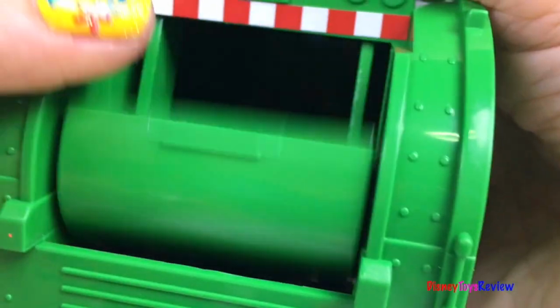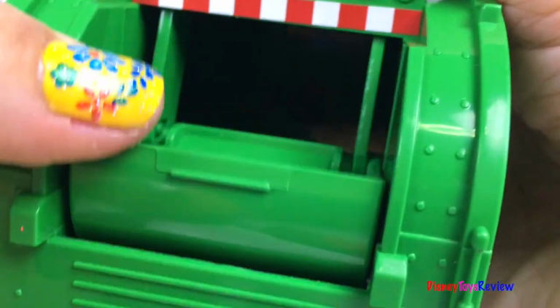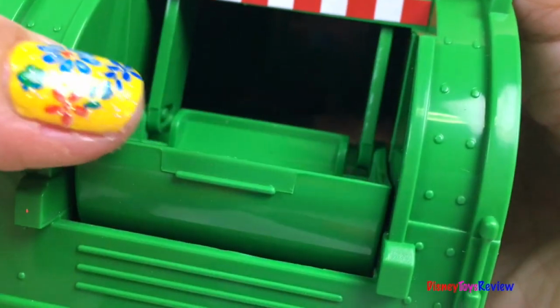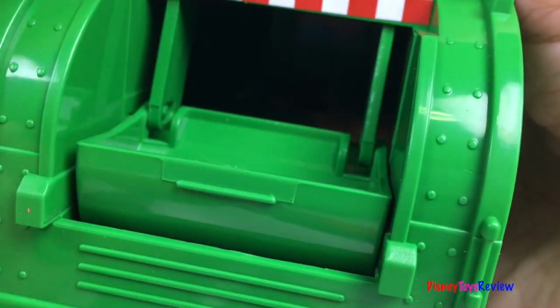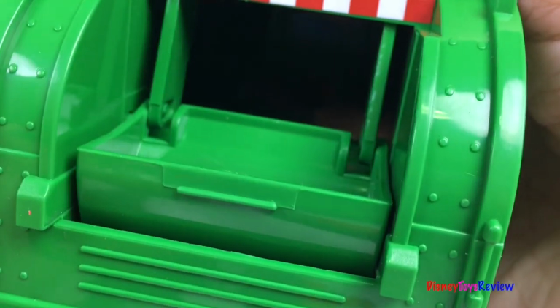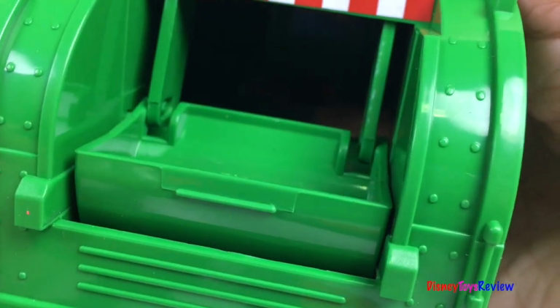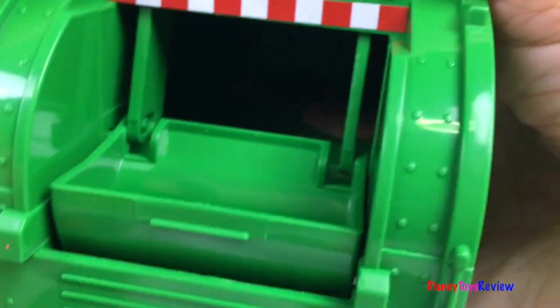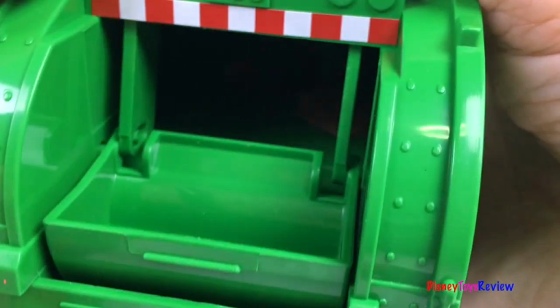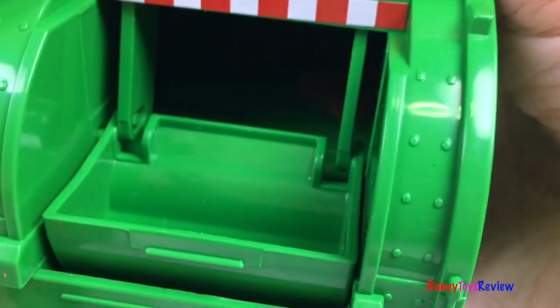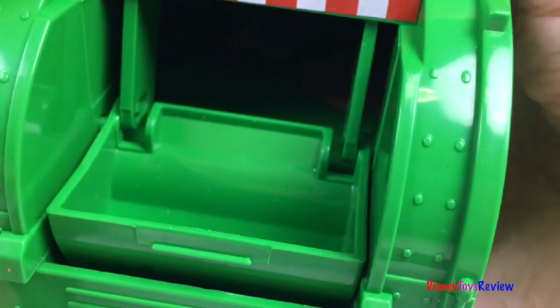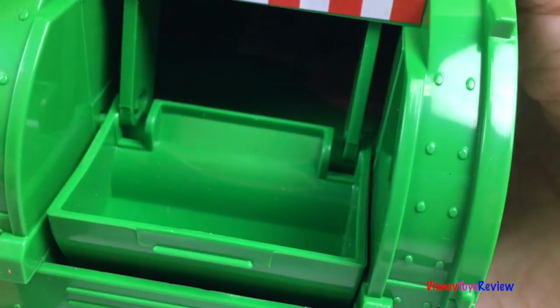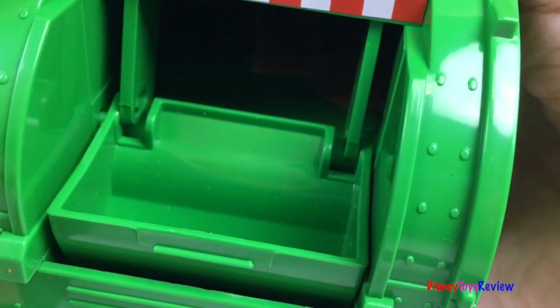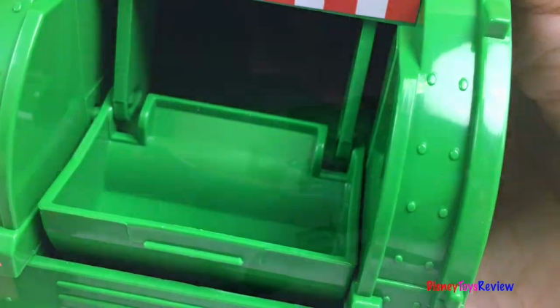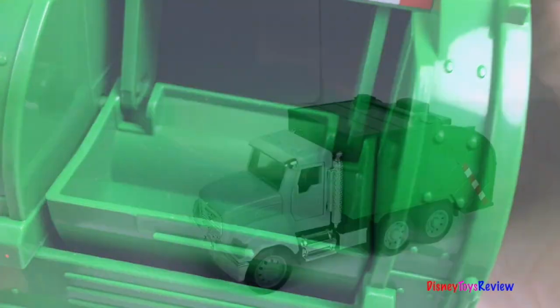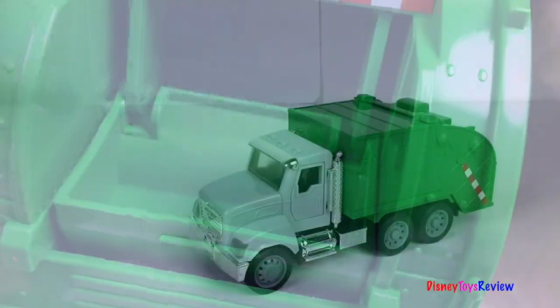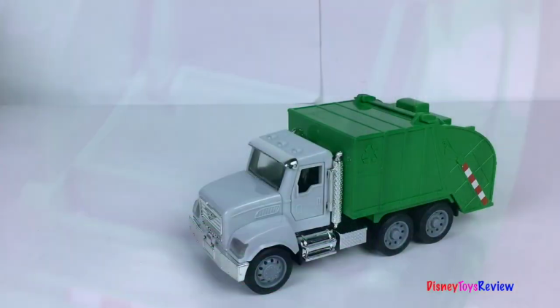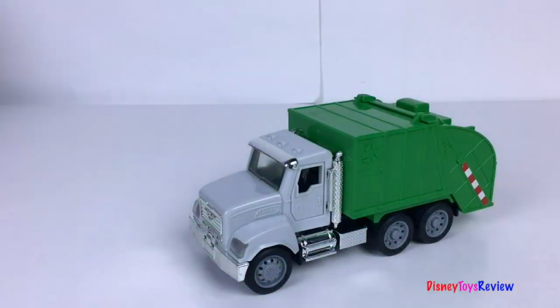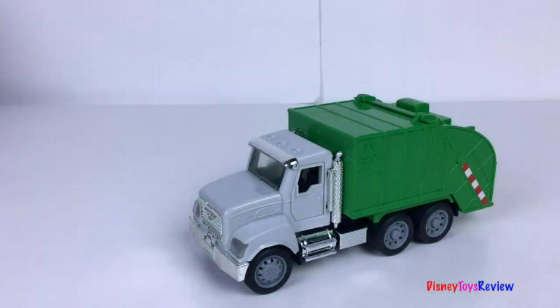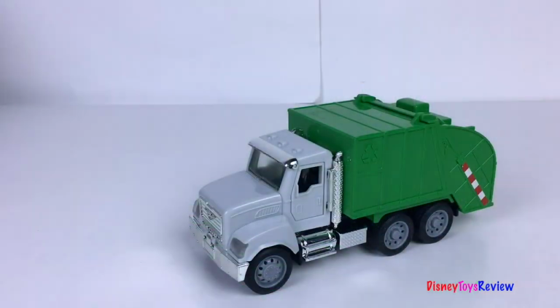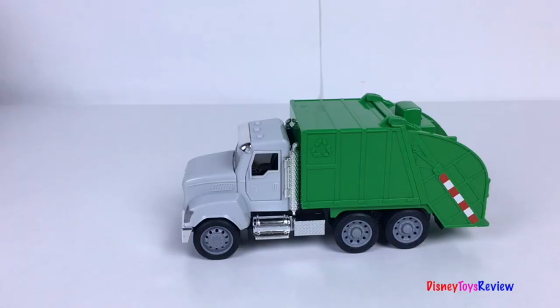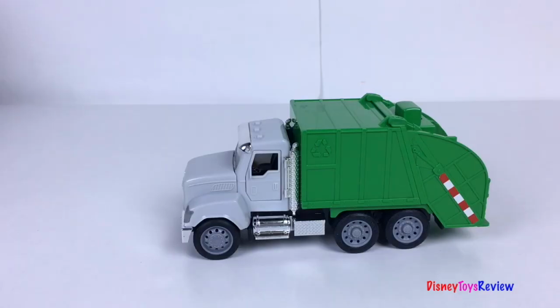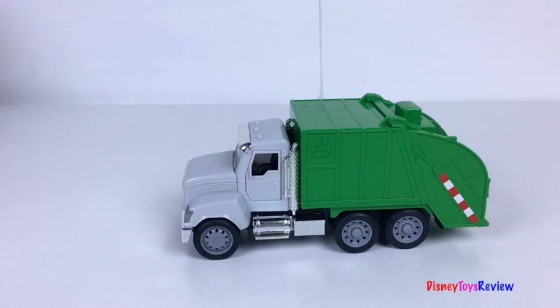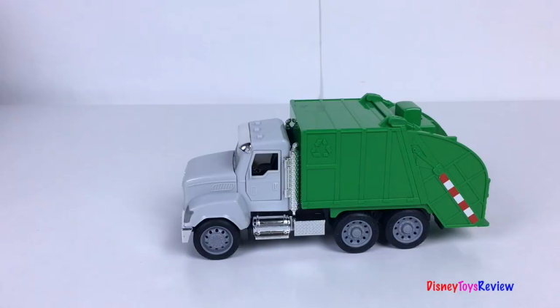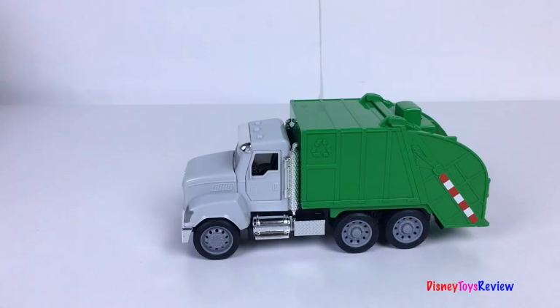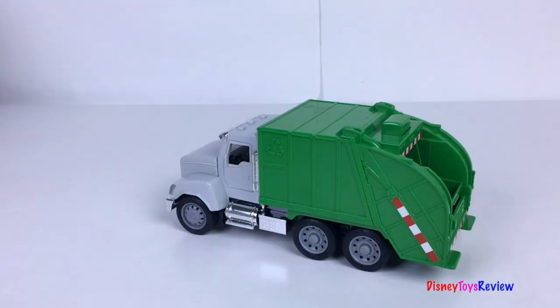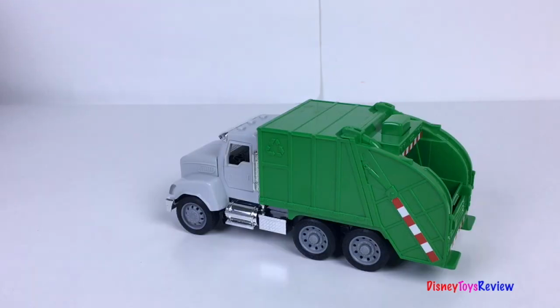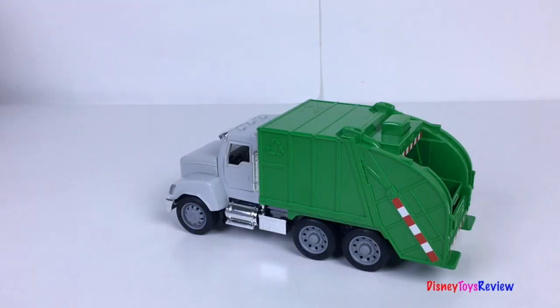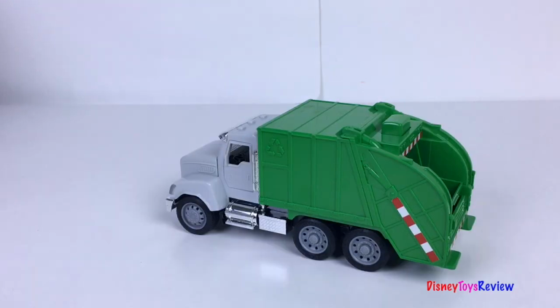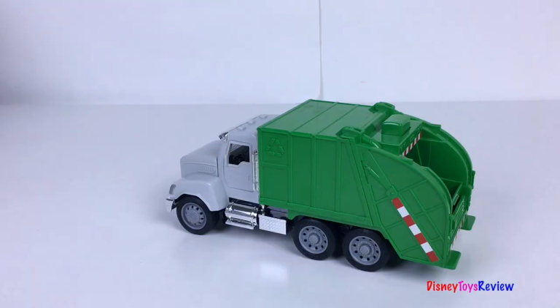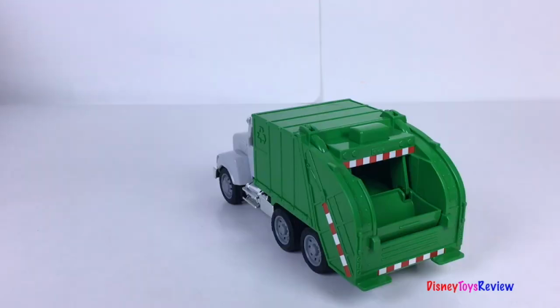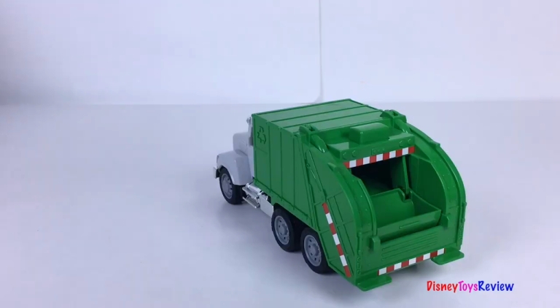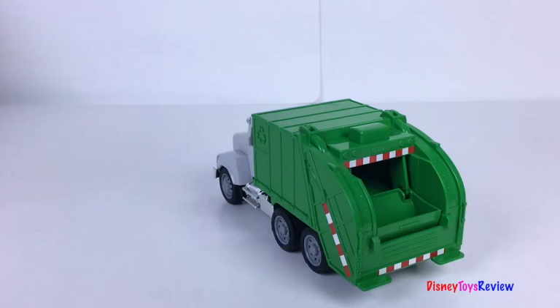Wow! So neat! I love this Driven Recycling Truck!